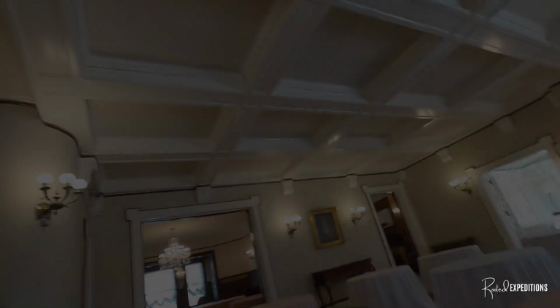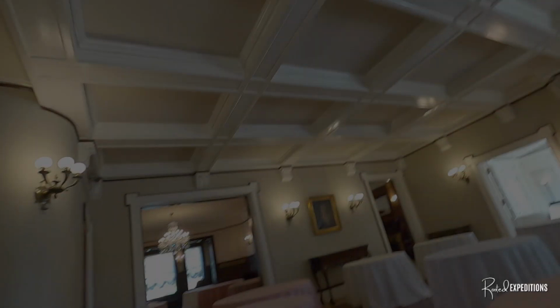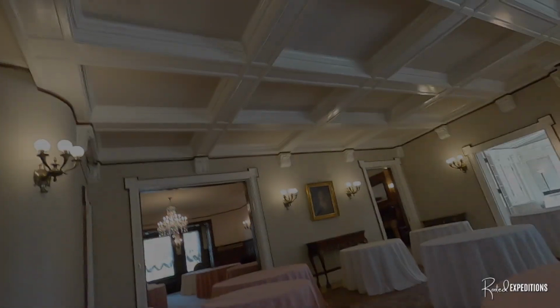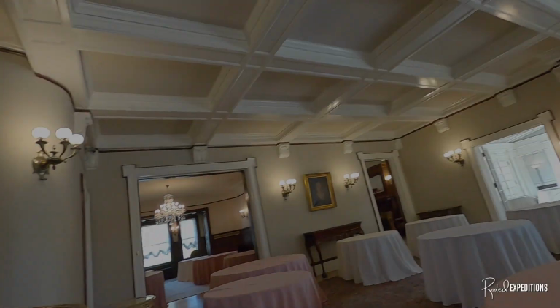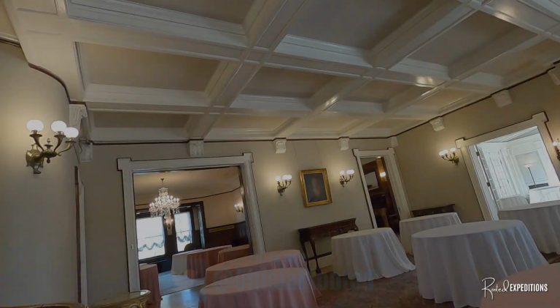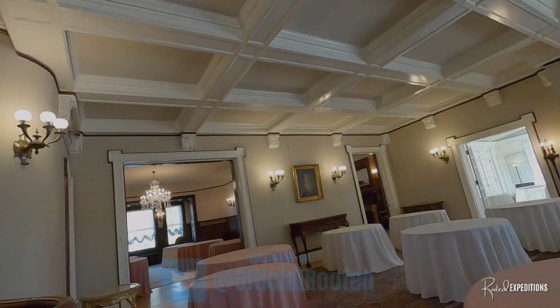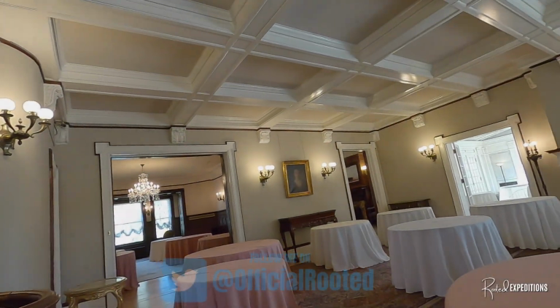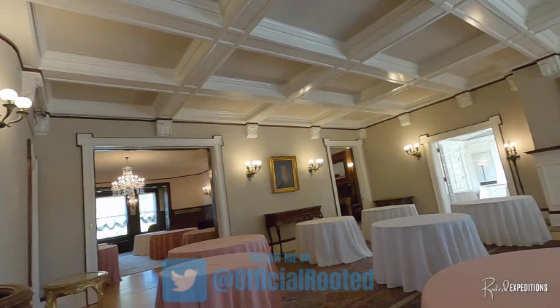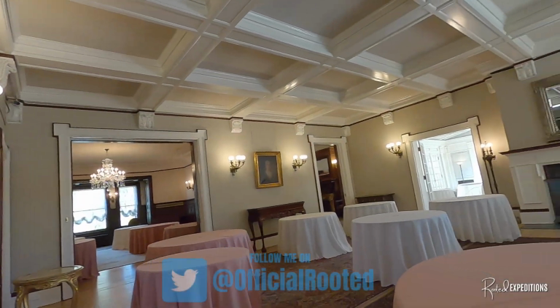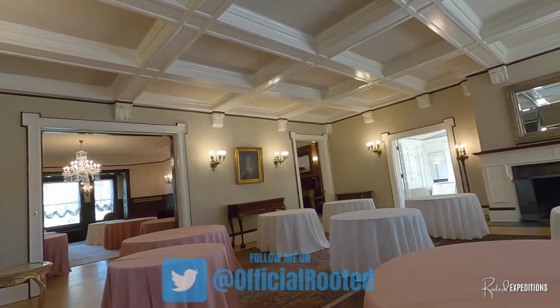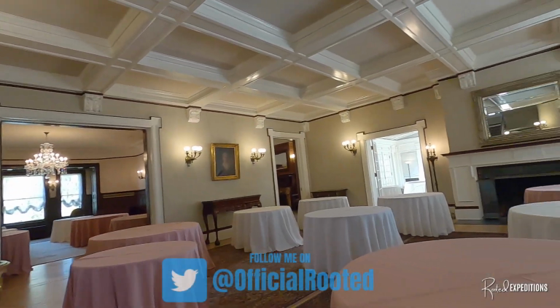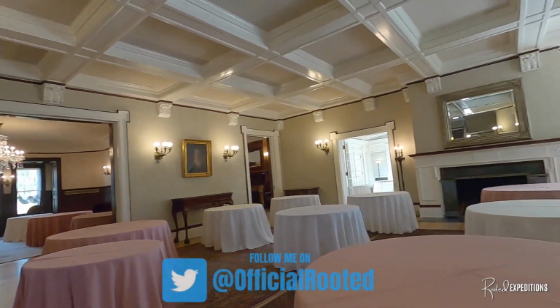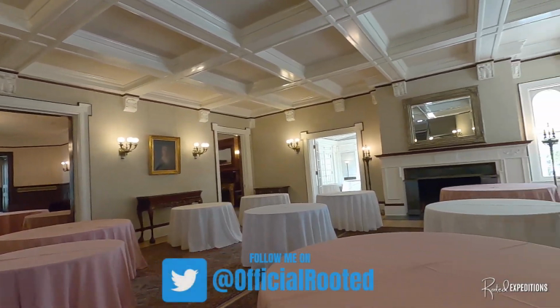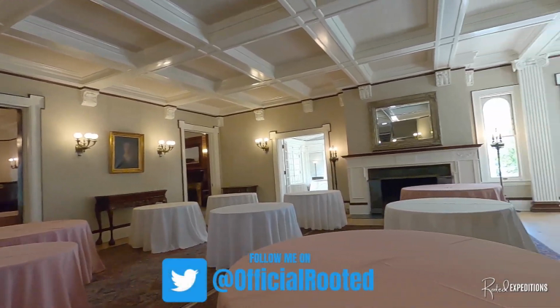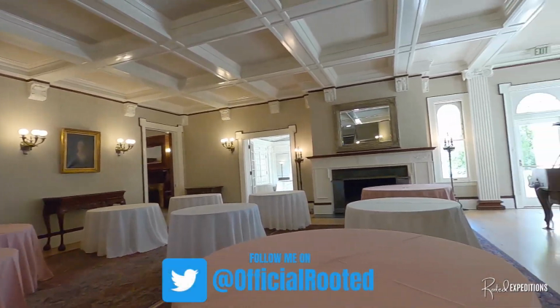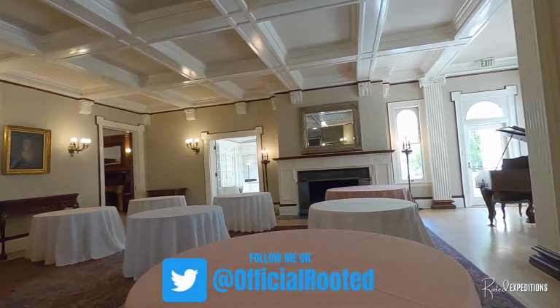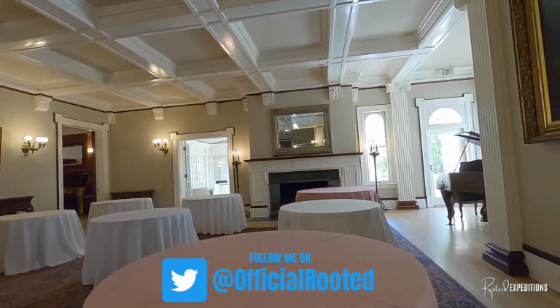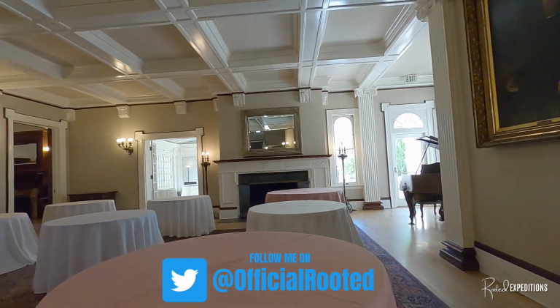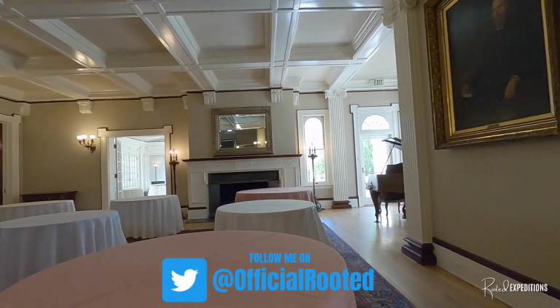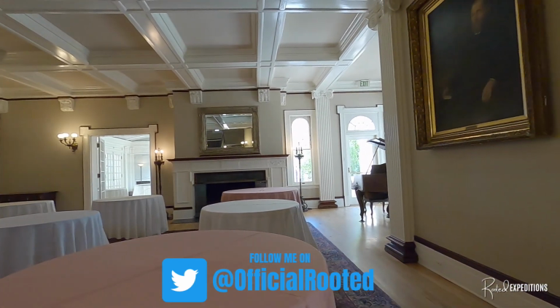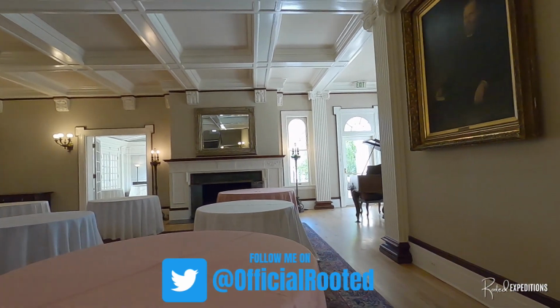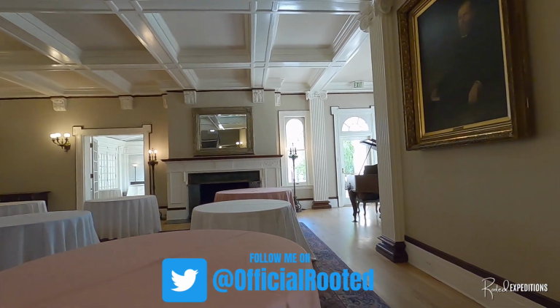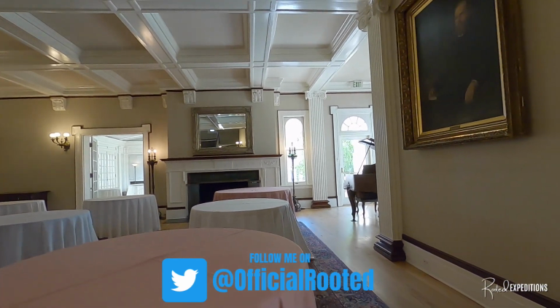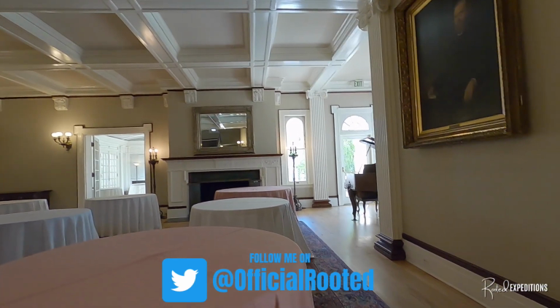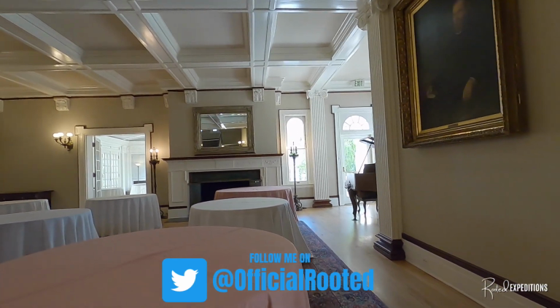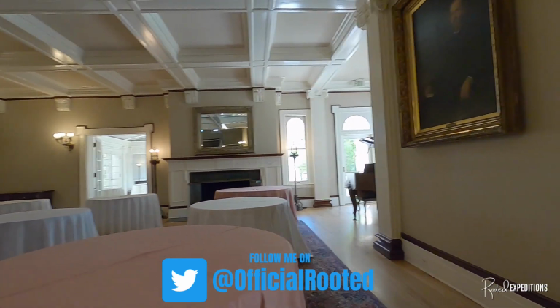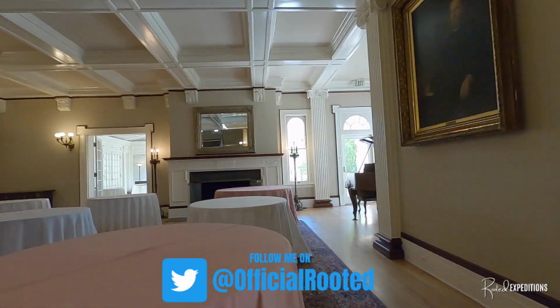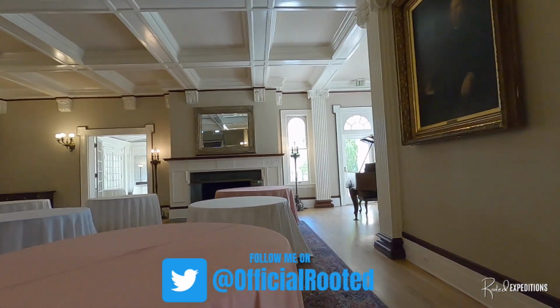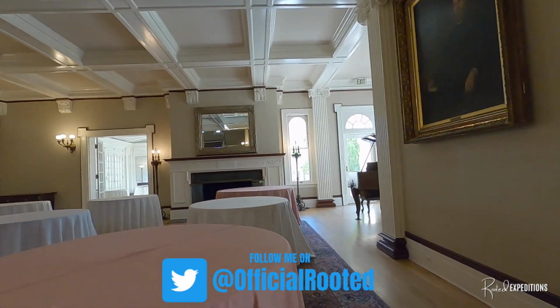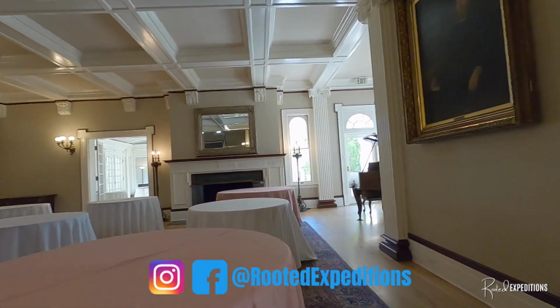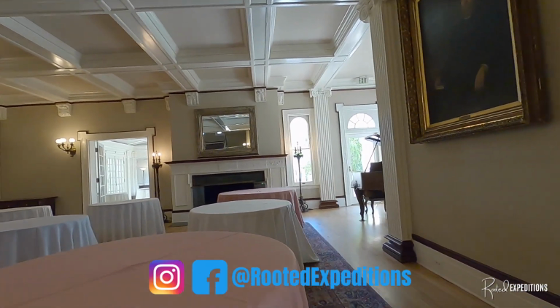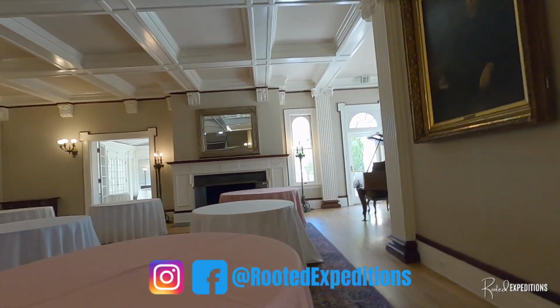This is so cool. So y'all just got done doing an event here? We've got a wedding later today.